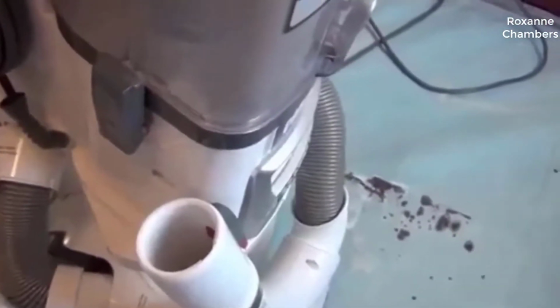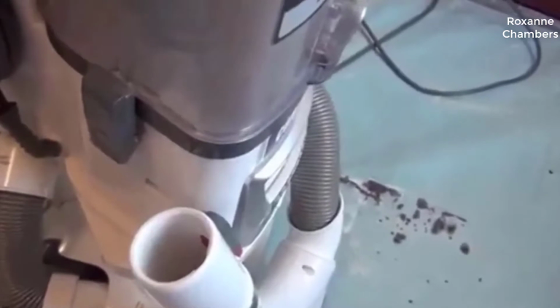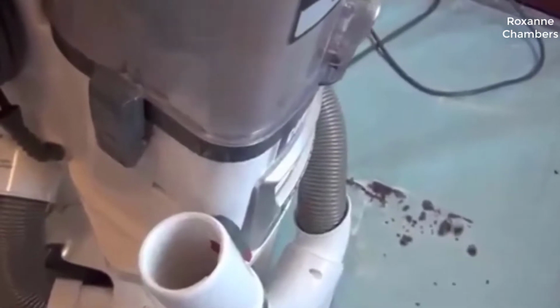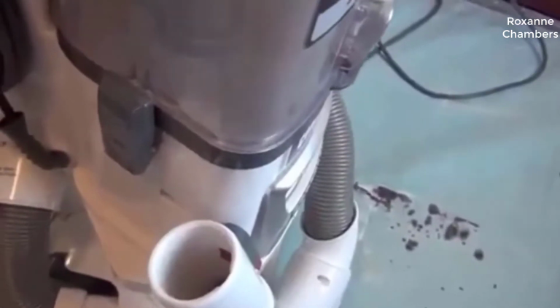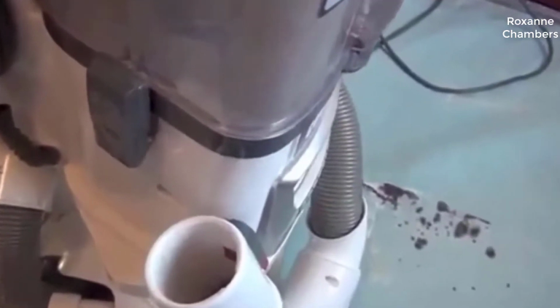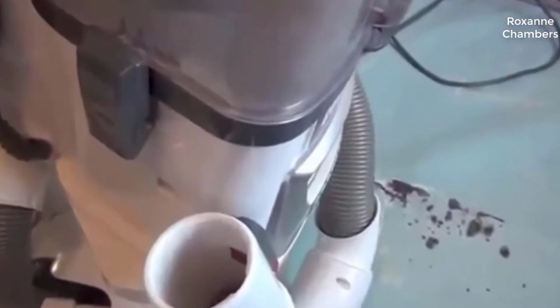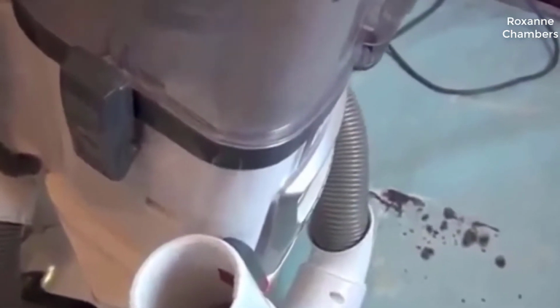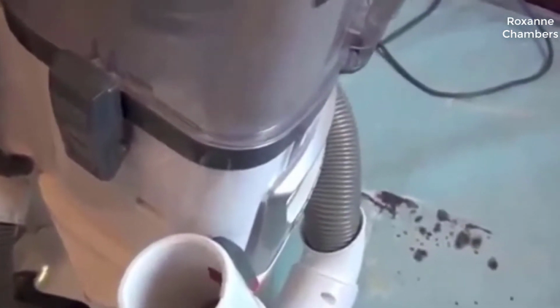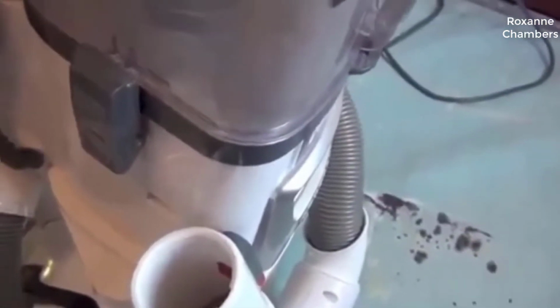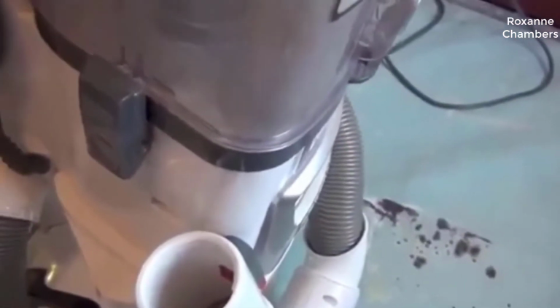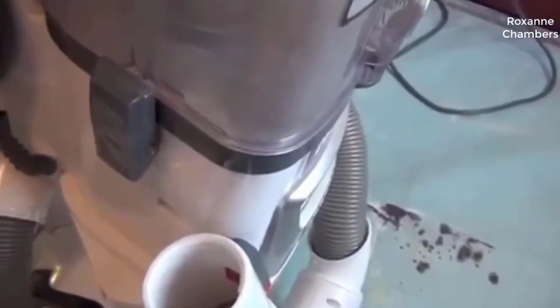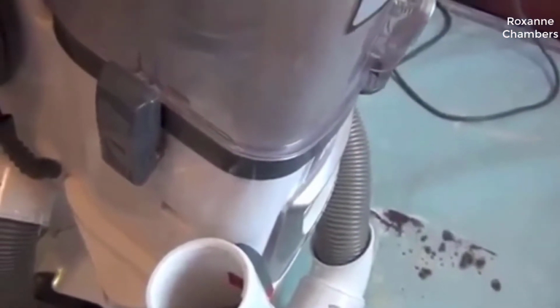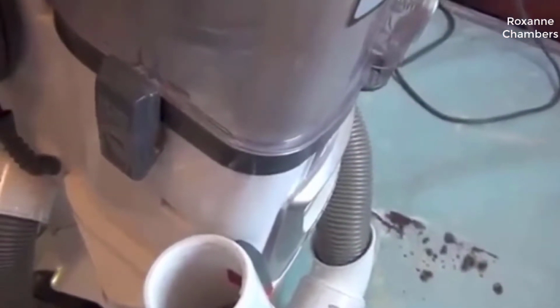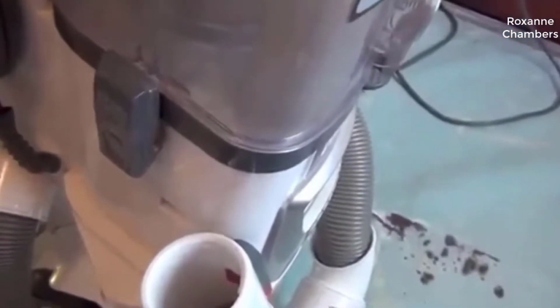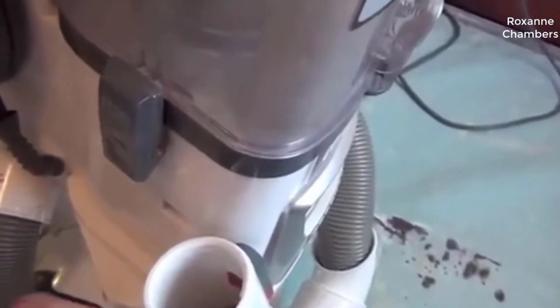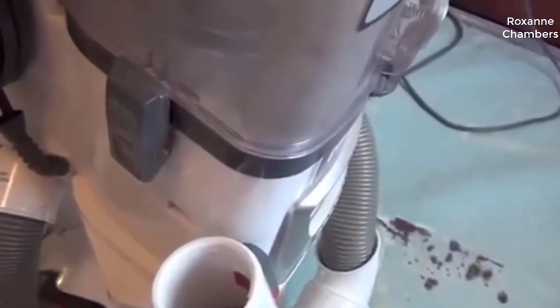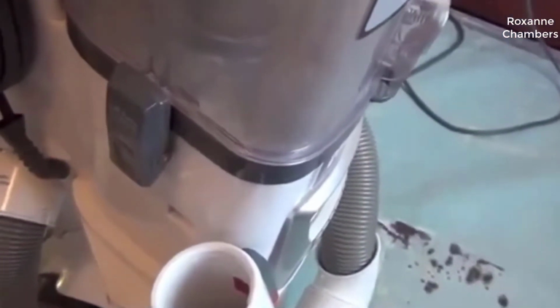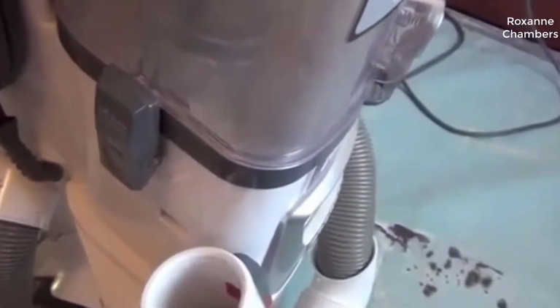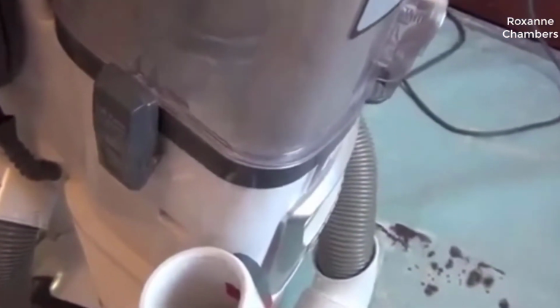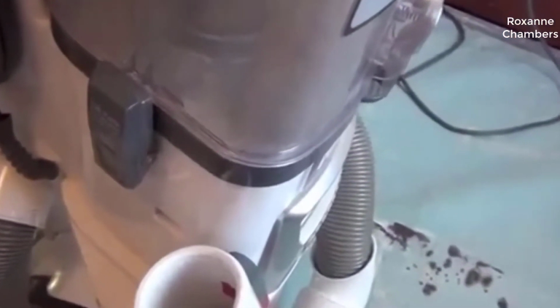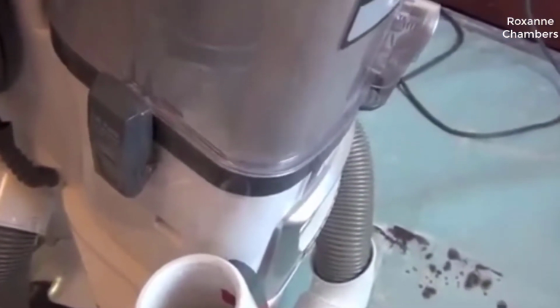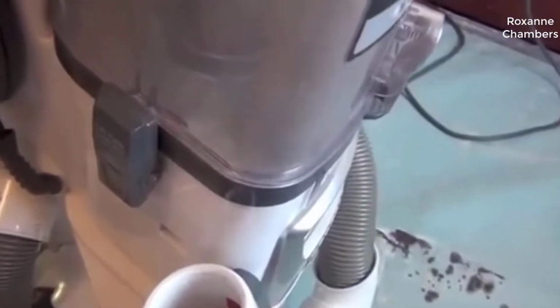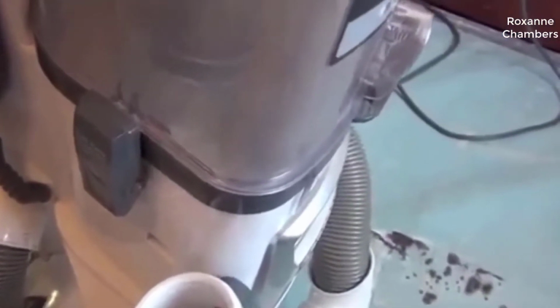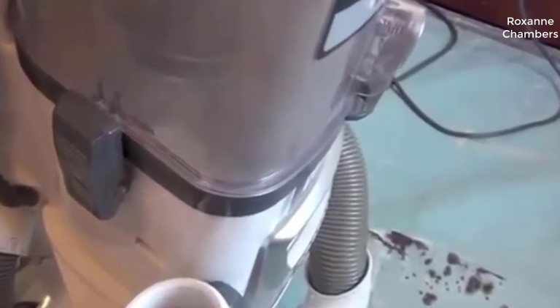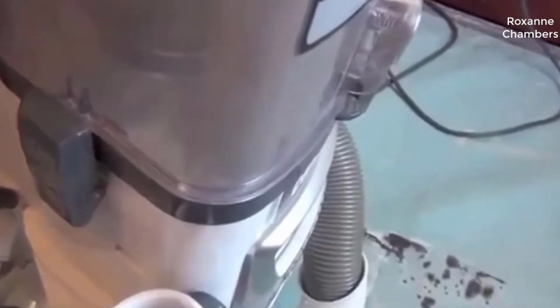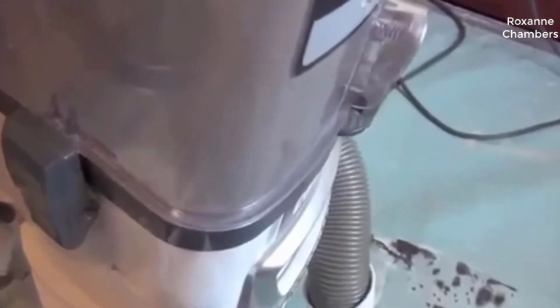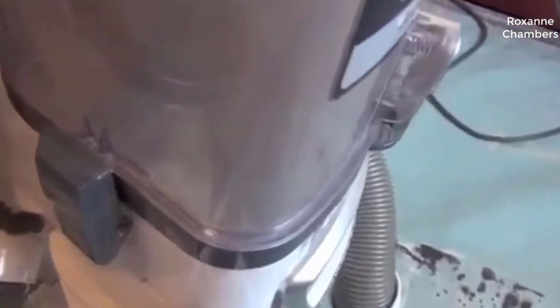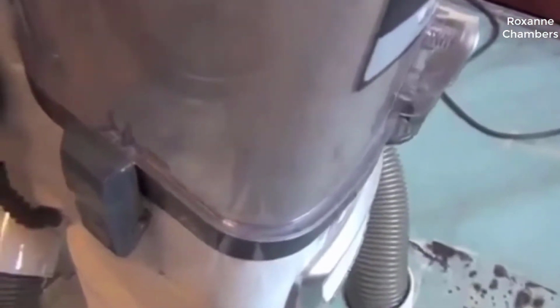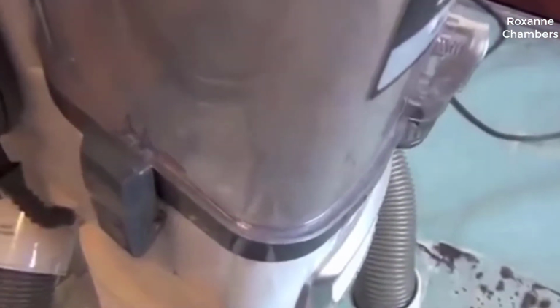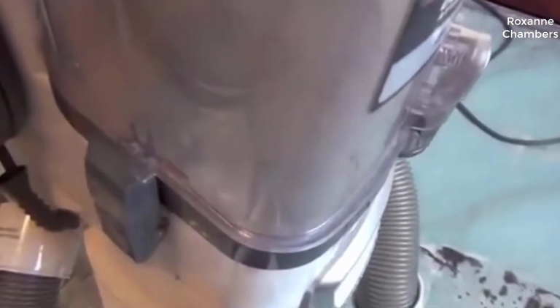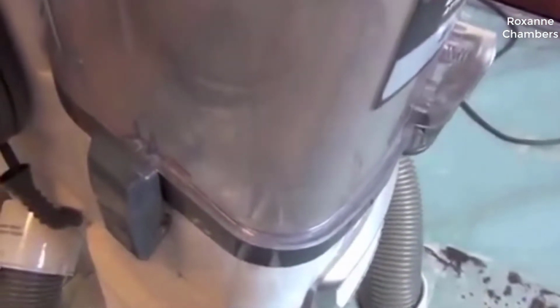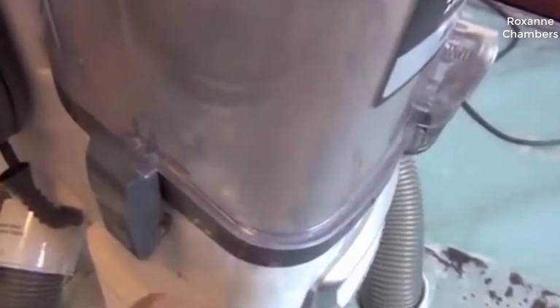If I put my hands over the attachment poles, watch what happens to the sides of the vacuum.